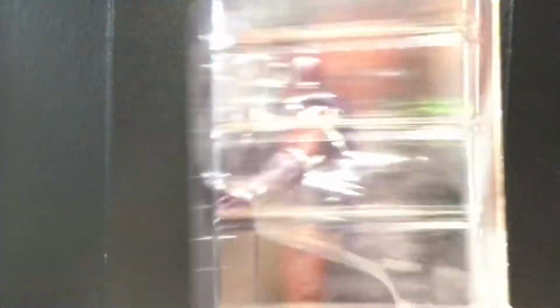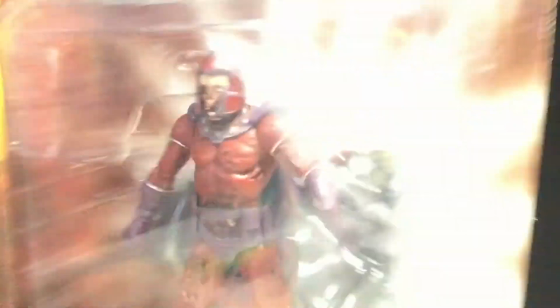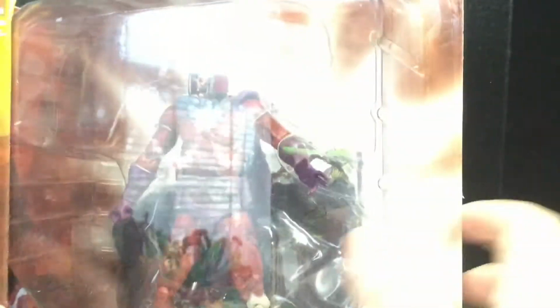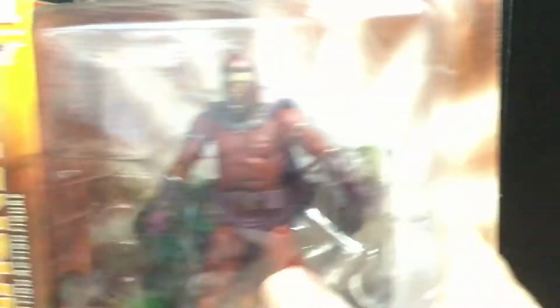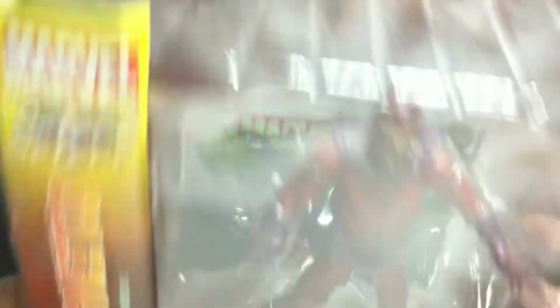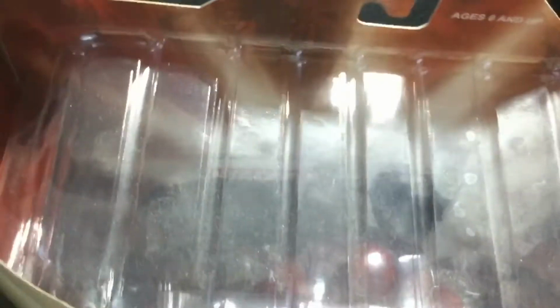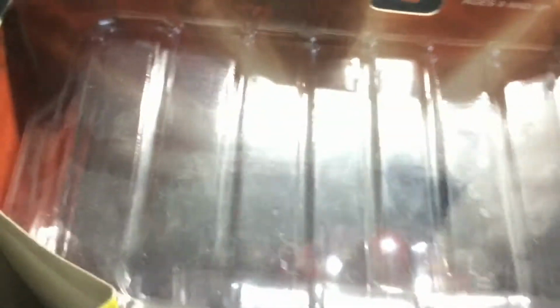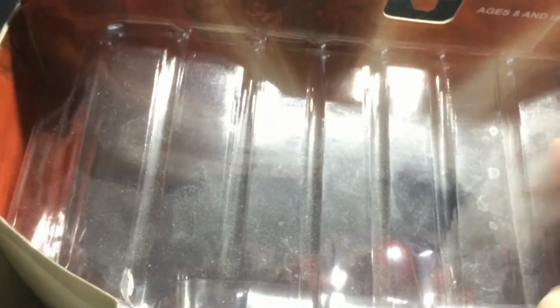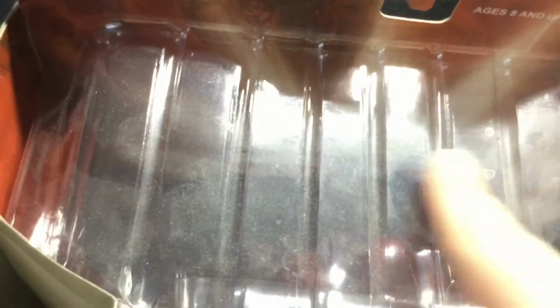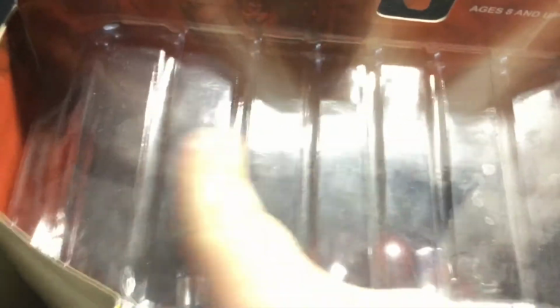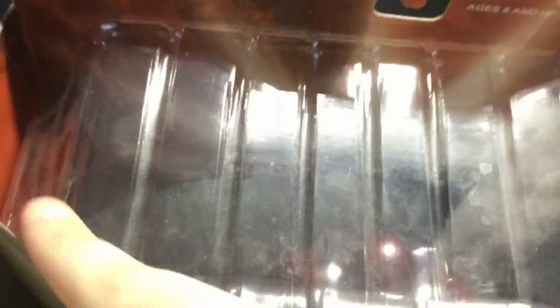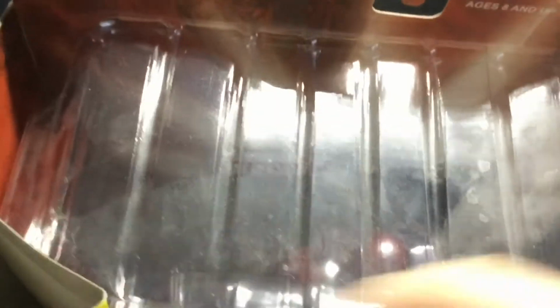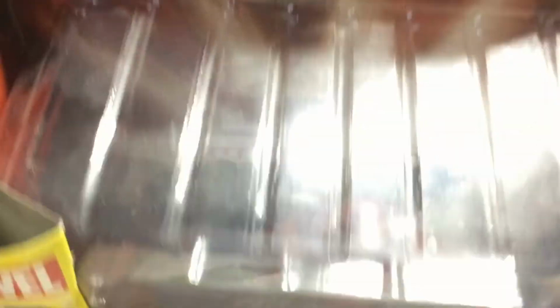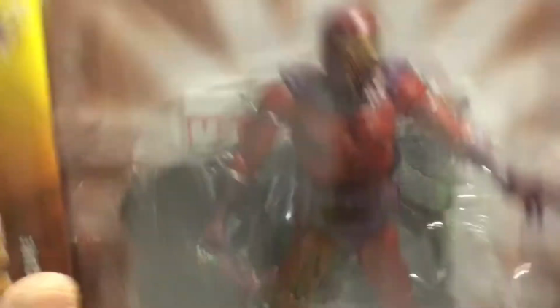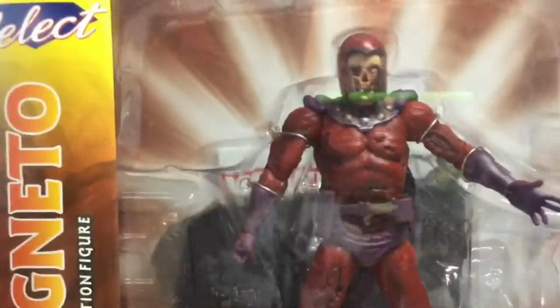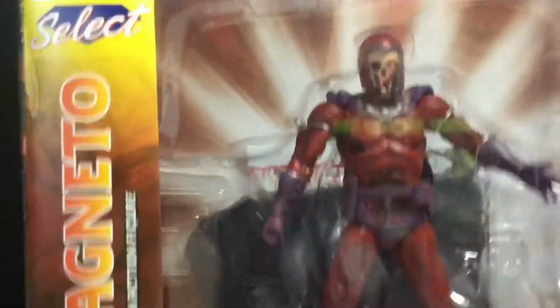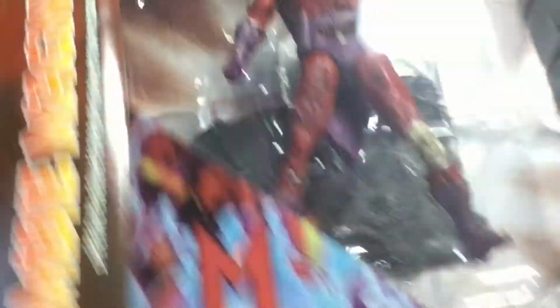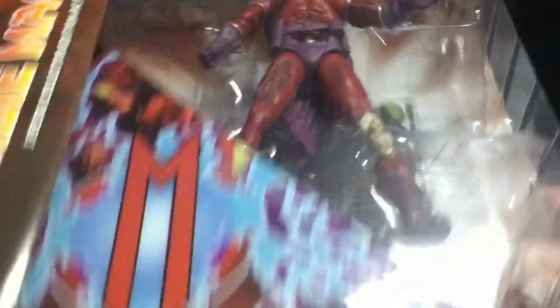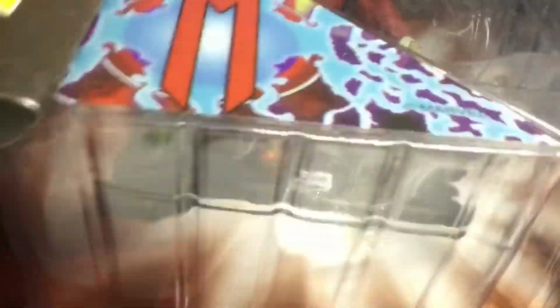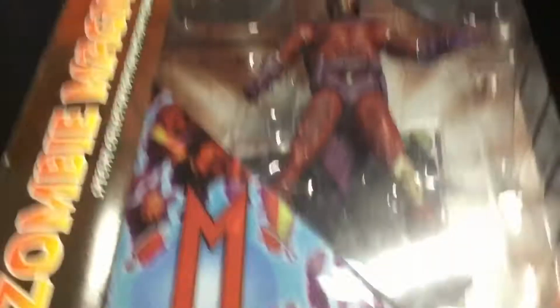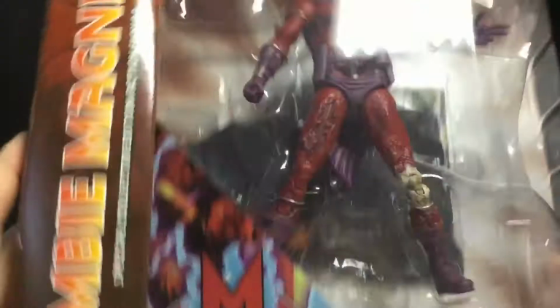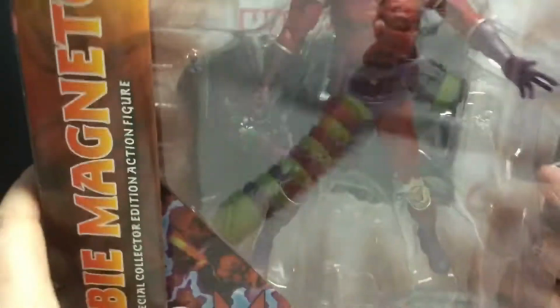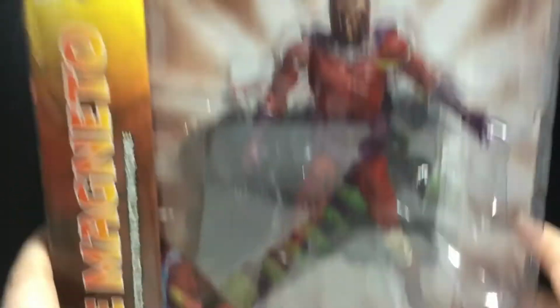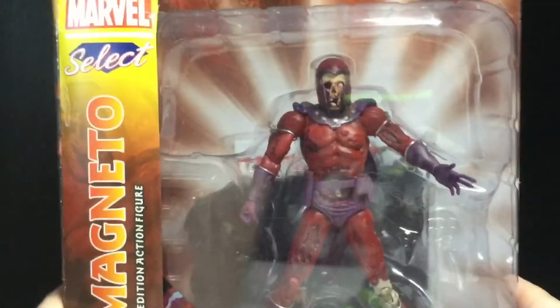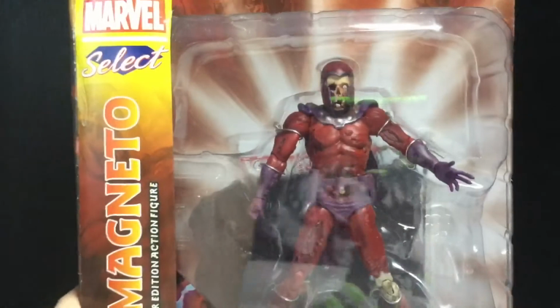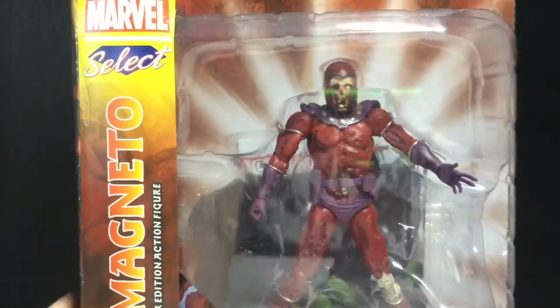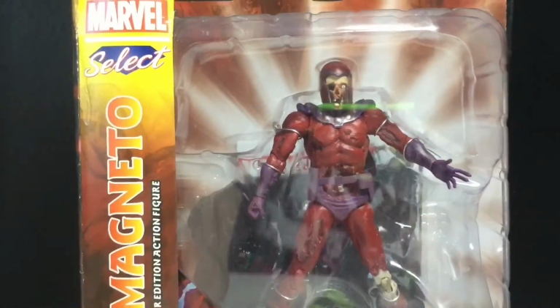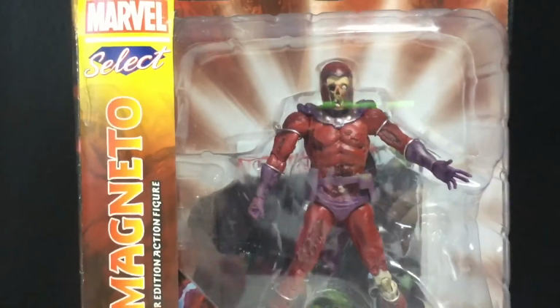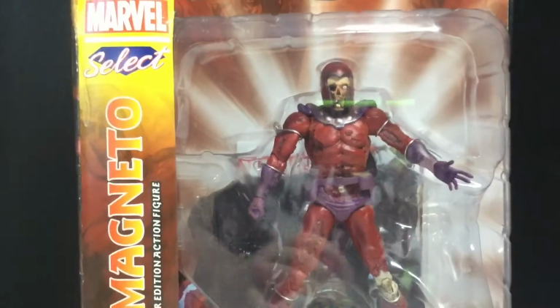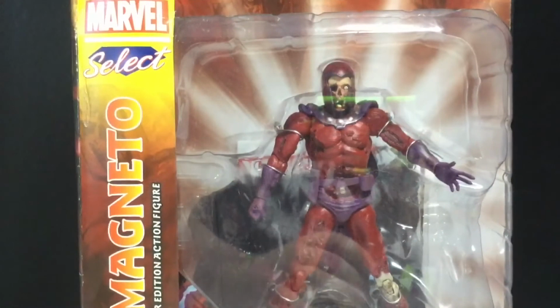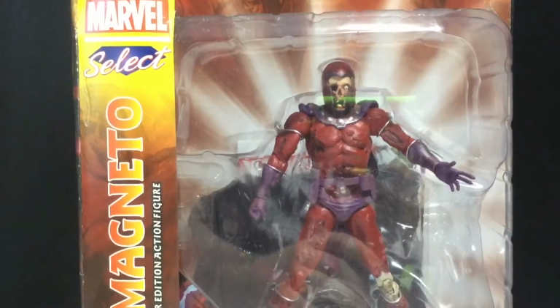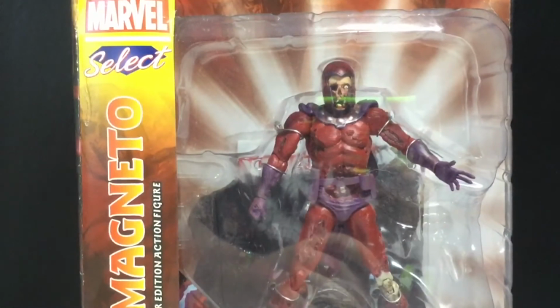Nothing on the side, nothing on the top besides dust, nothing on the bottom. So let's get this guy opened up and see how cool he is.